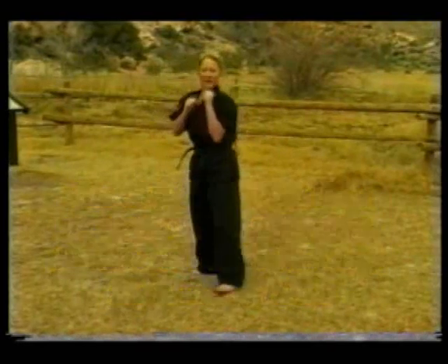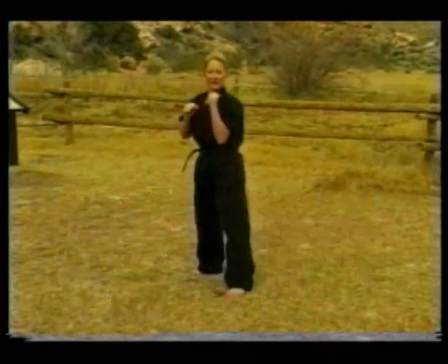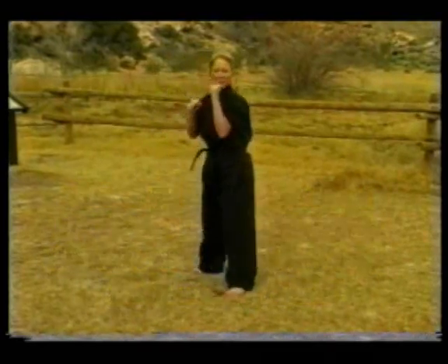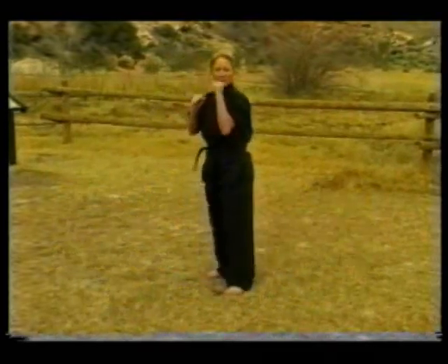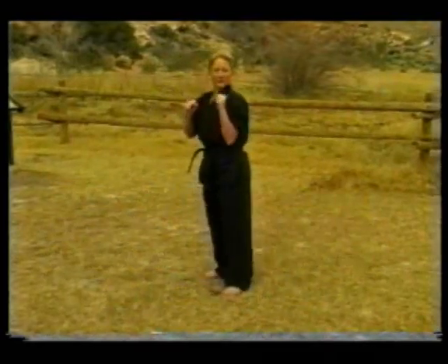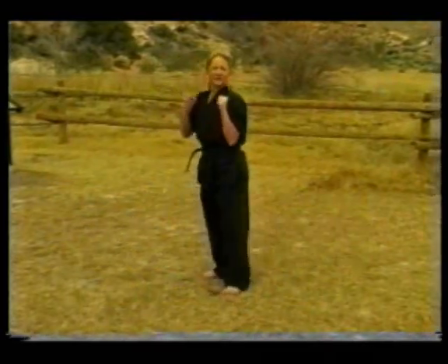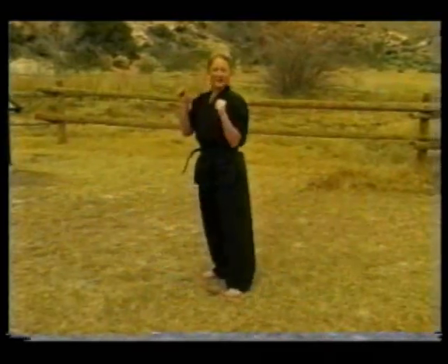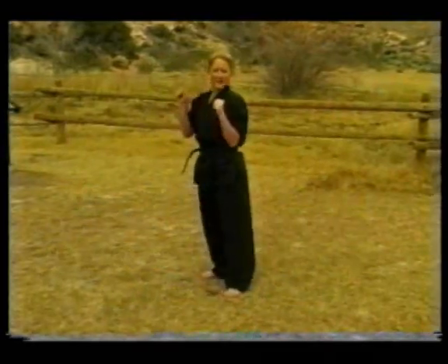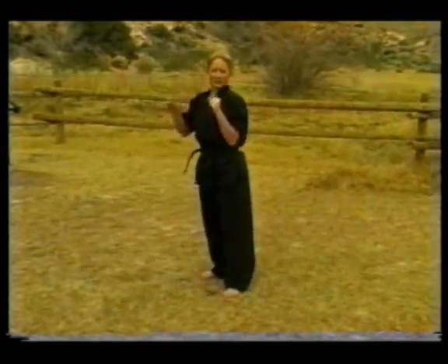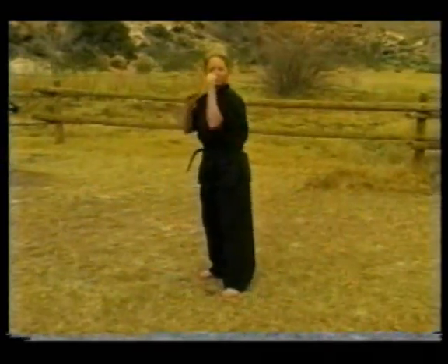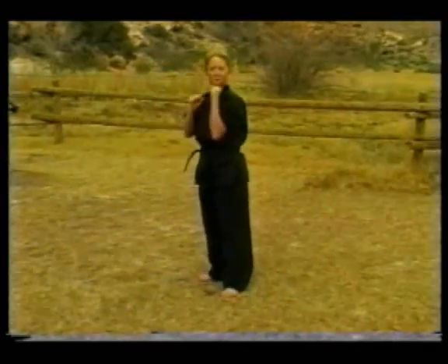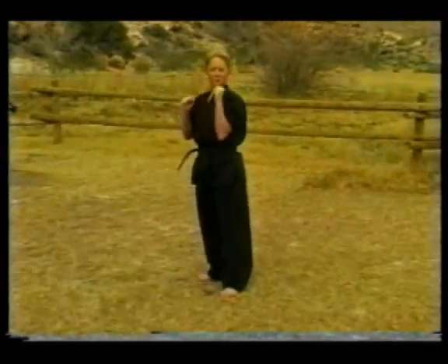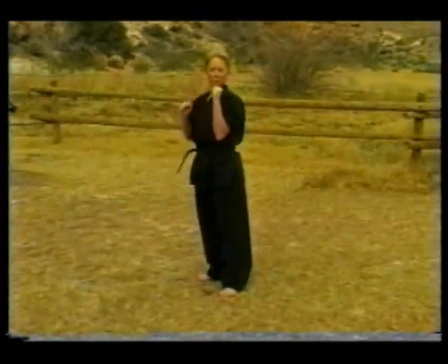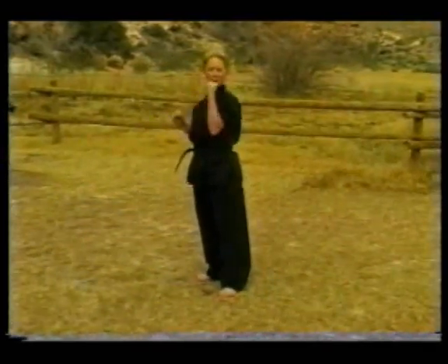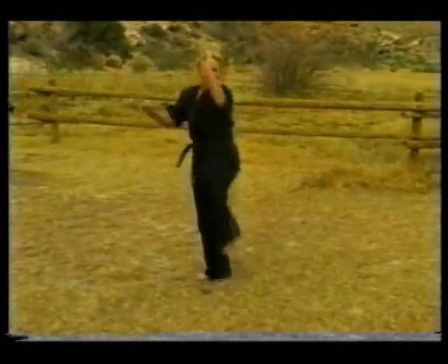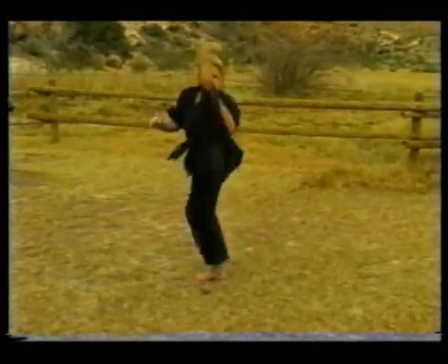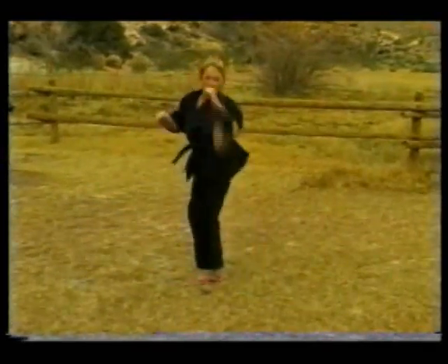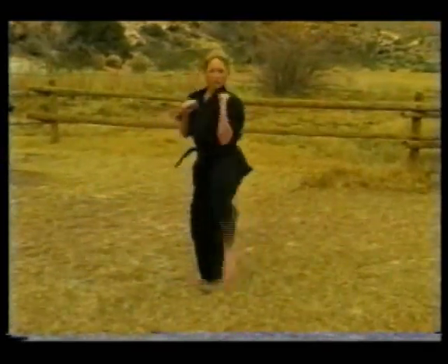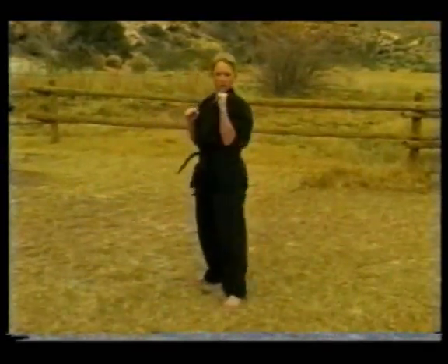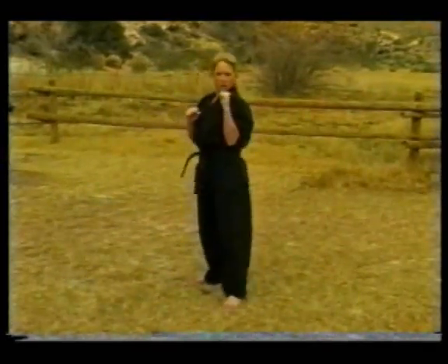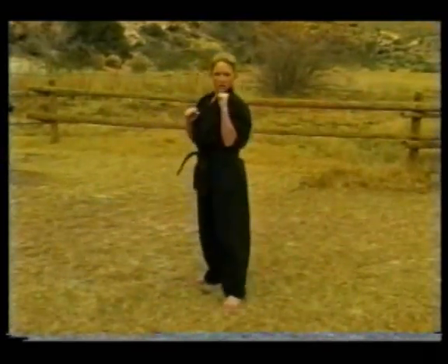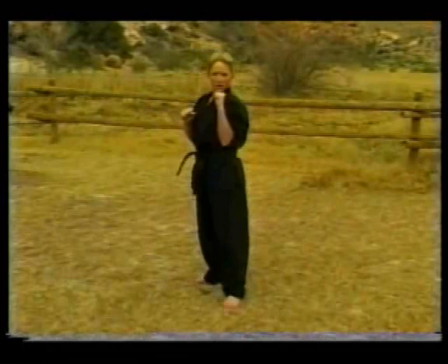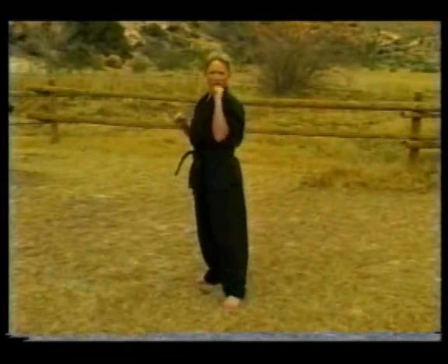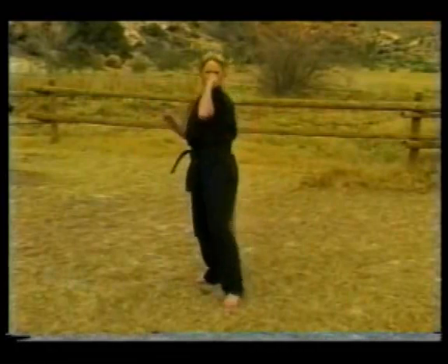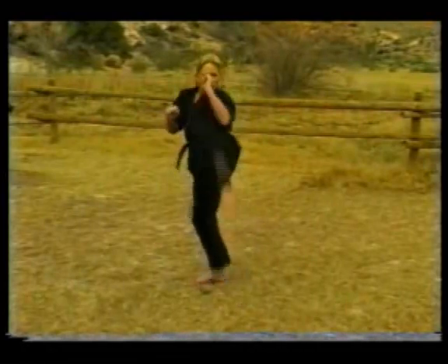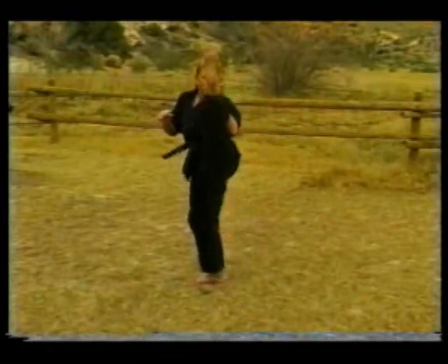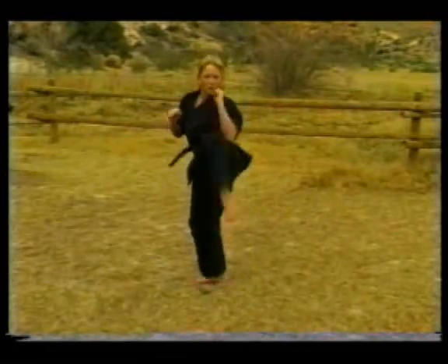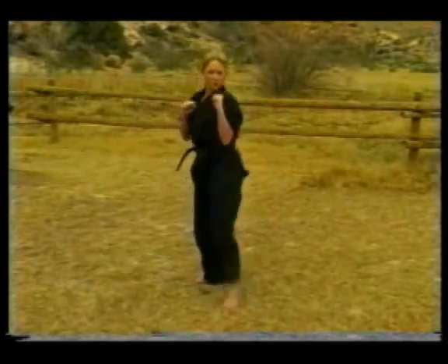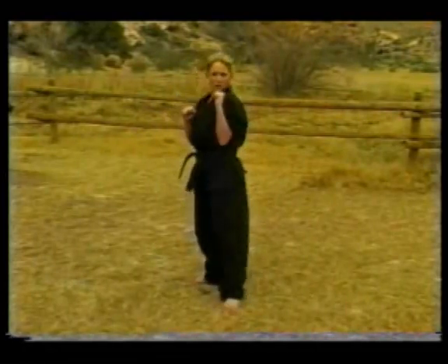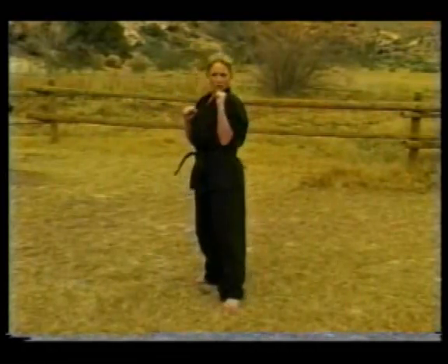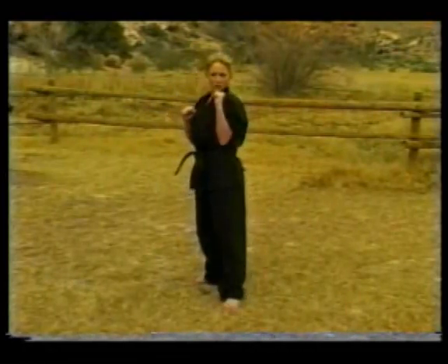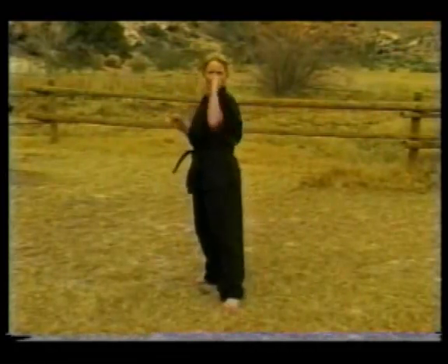Hands up, ready? Let's try ten of them. One, two, three.